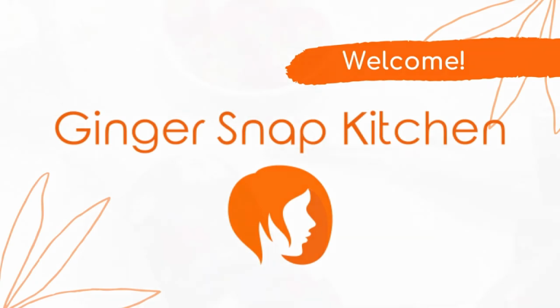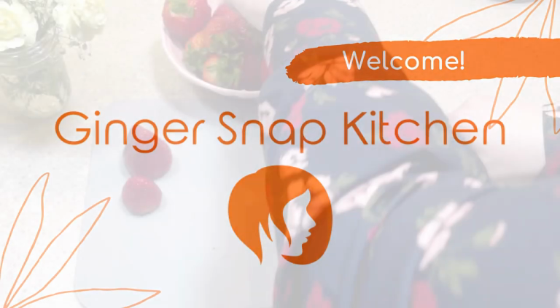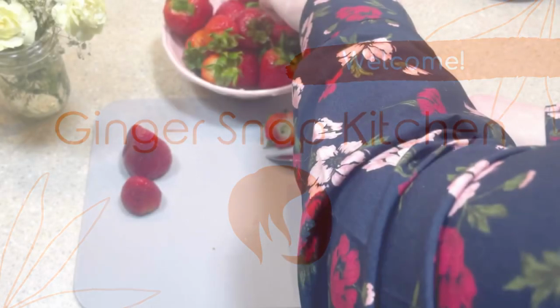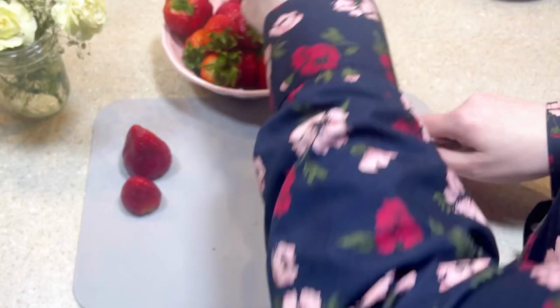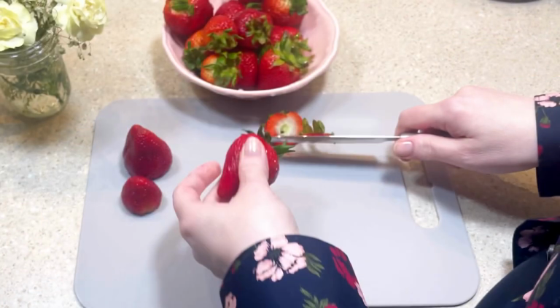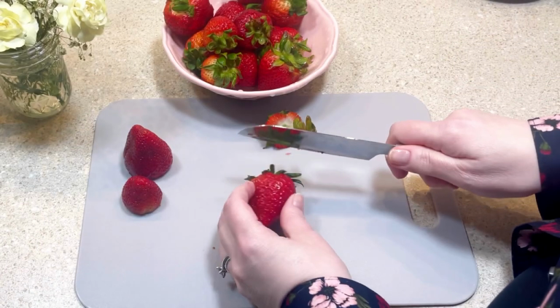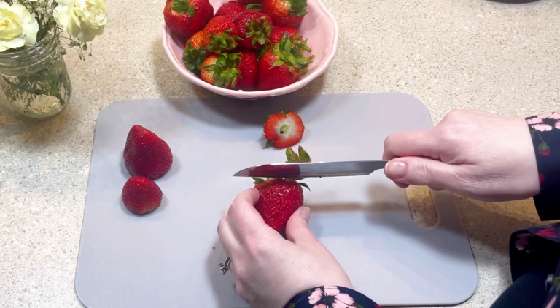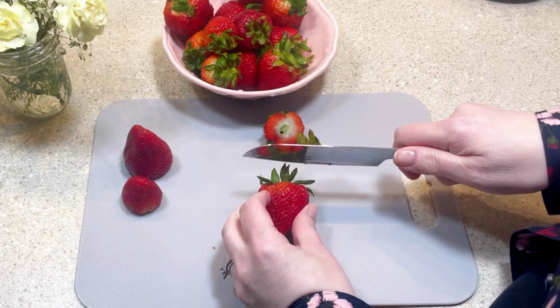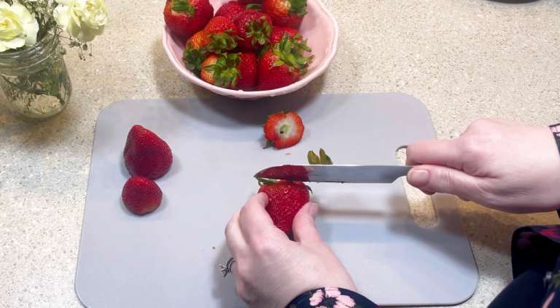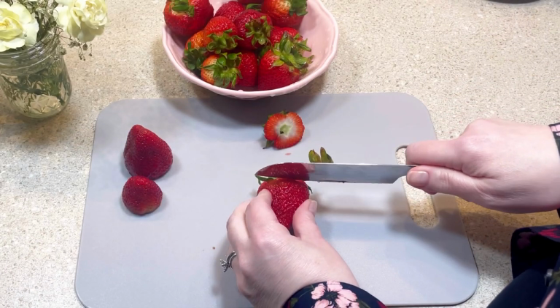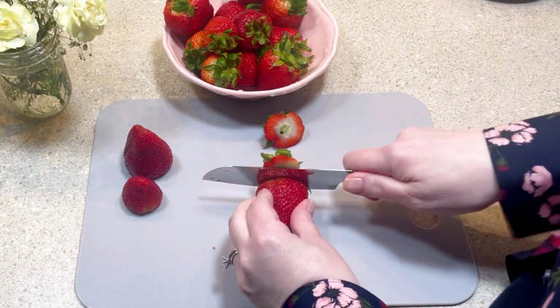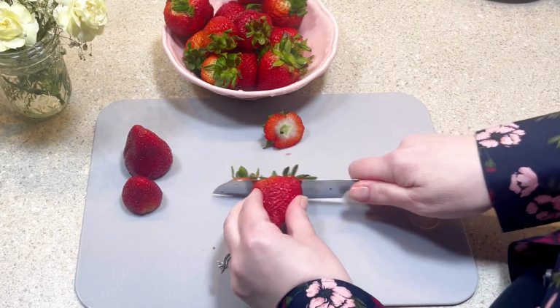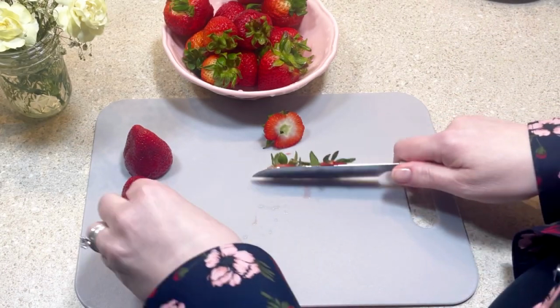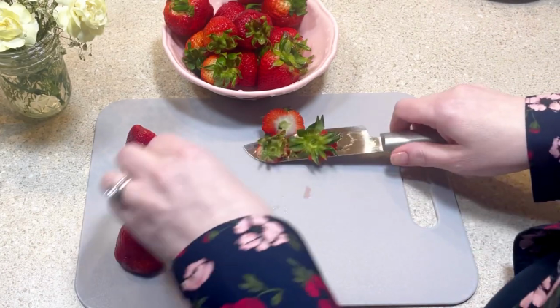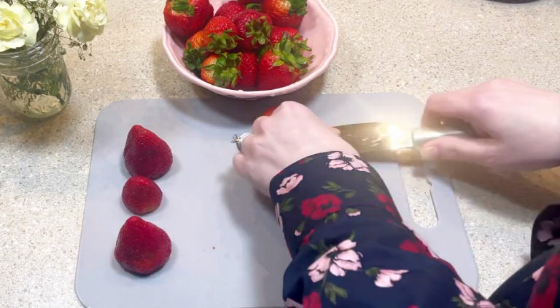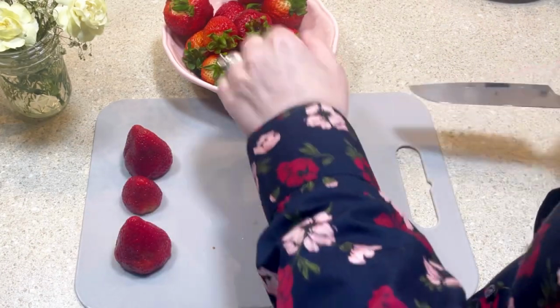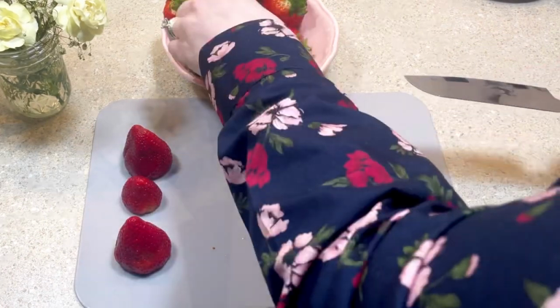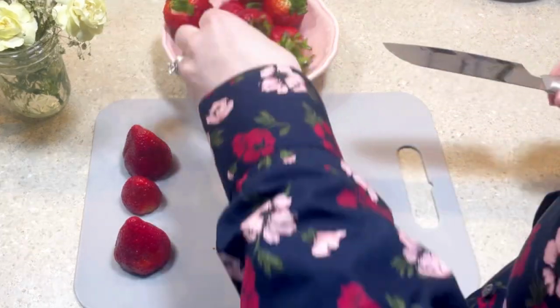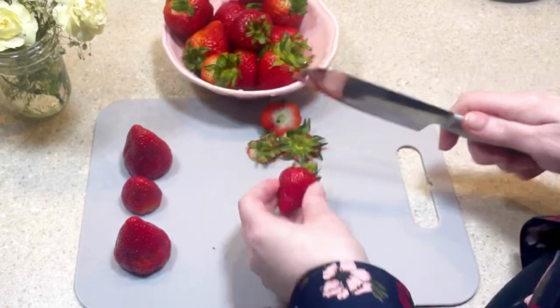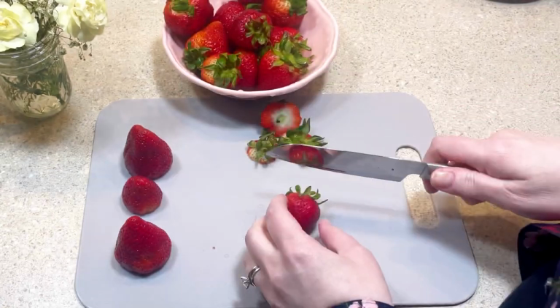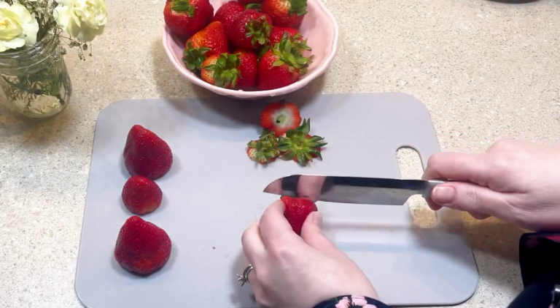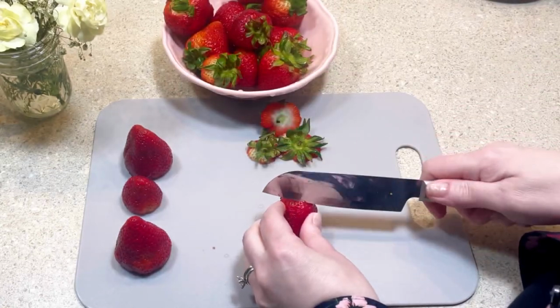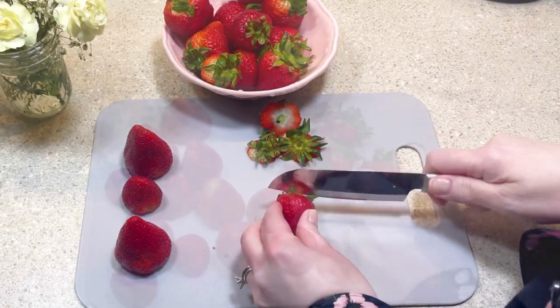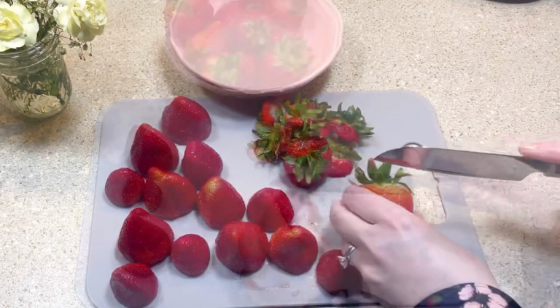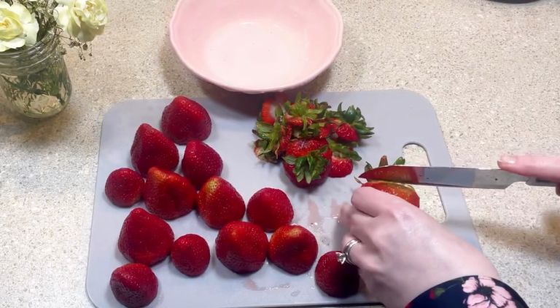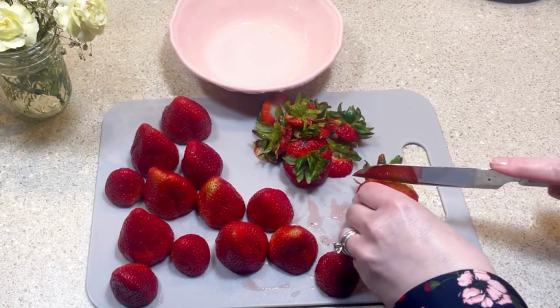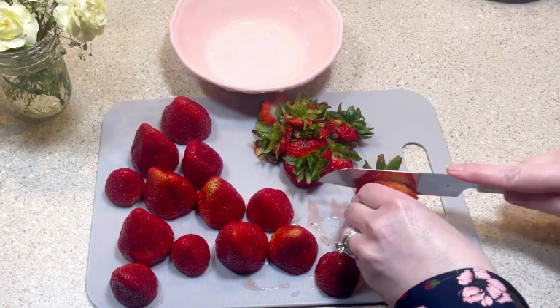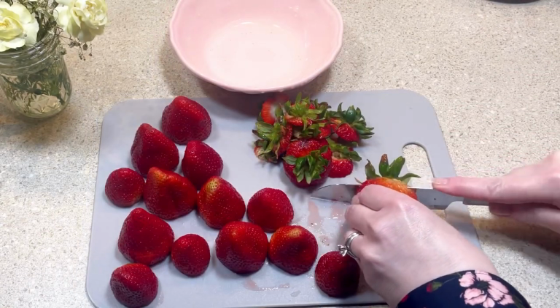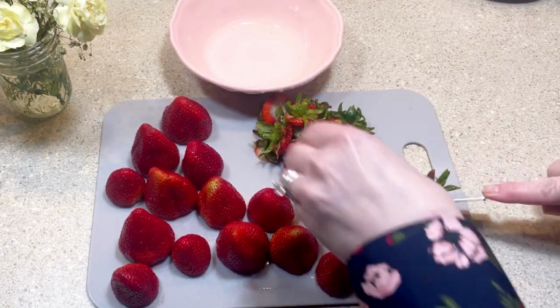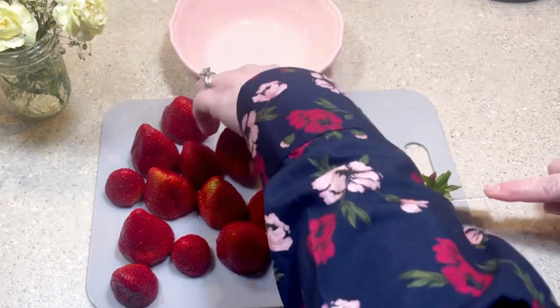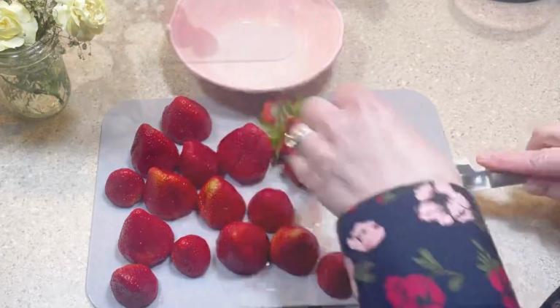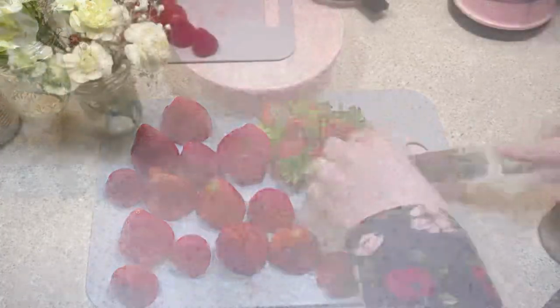The first thing I did was wash, dry, and cut the tops off a pound of fresh strawberries. Then I set them aside.